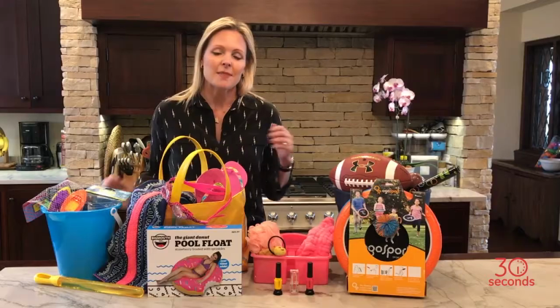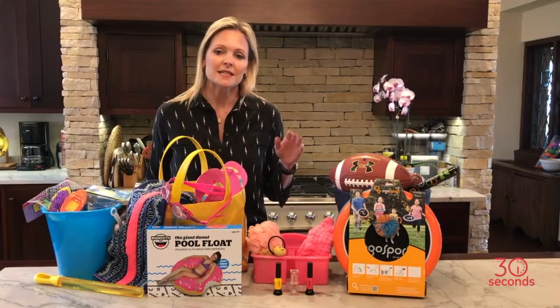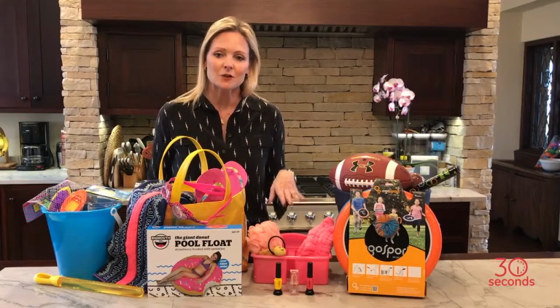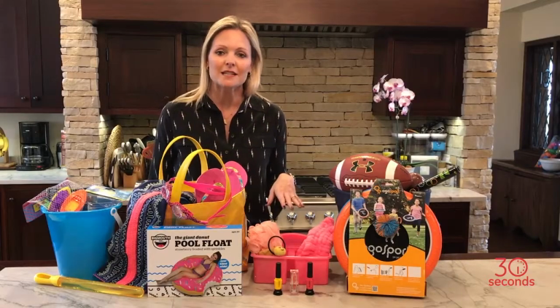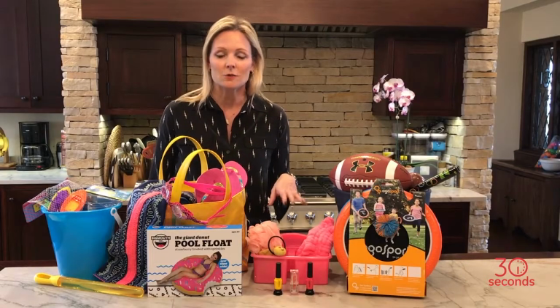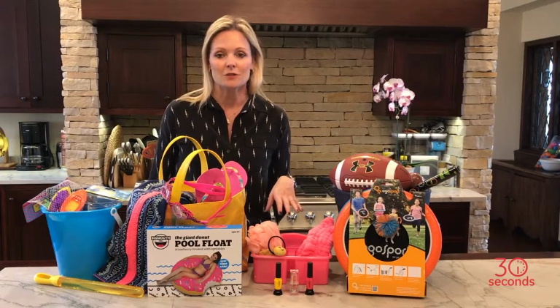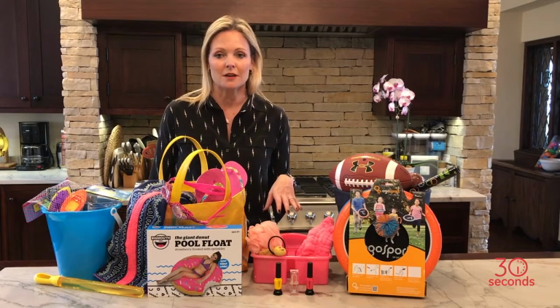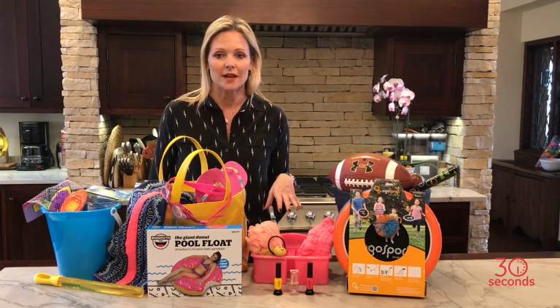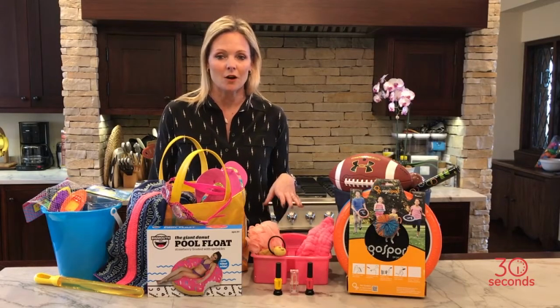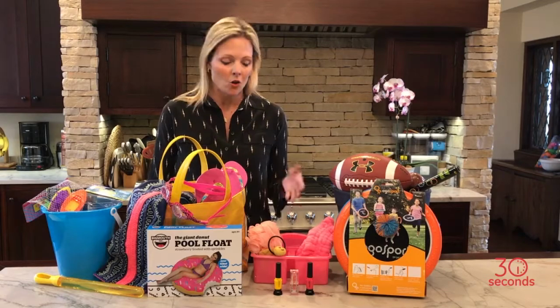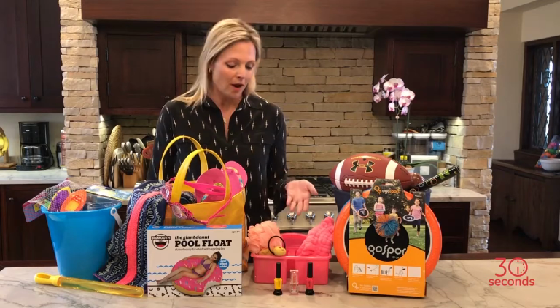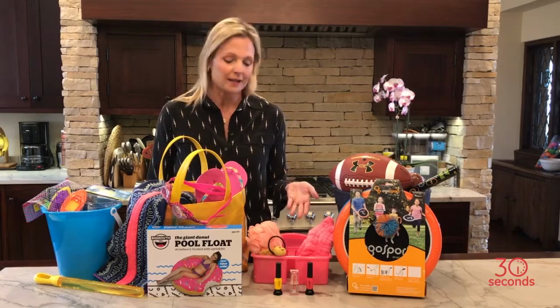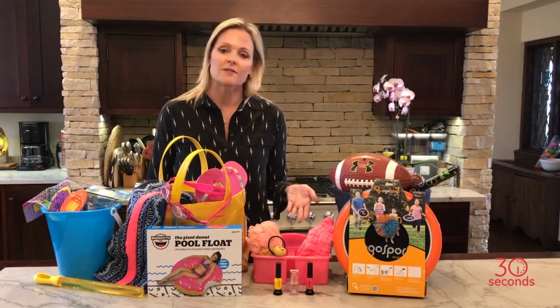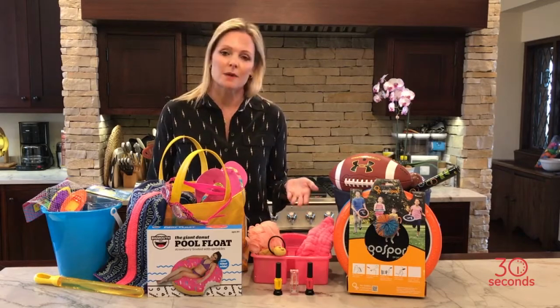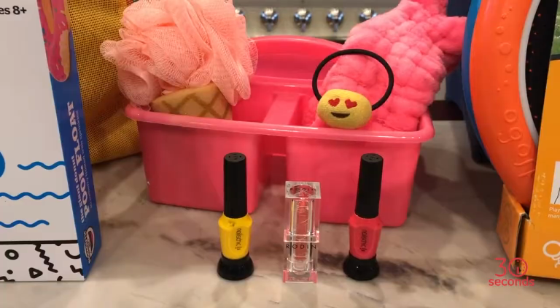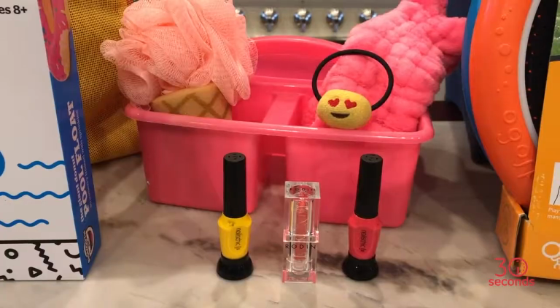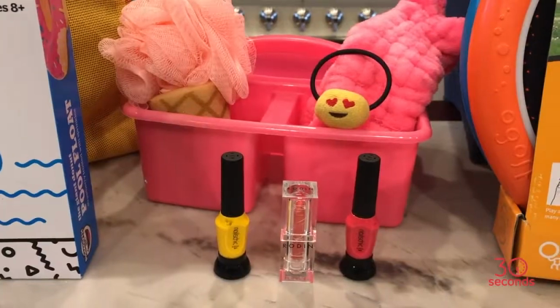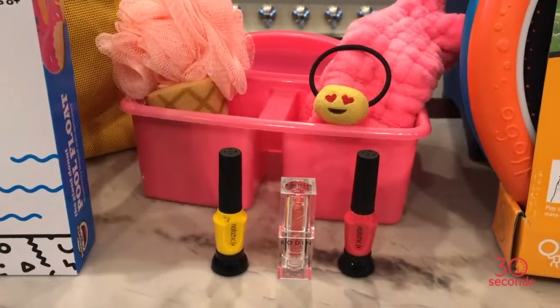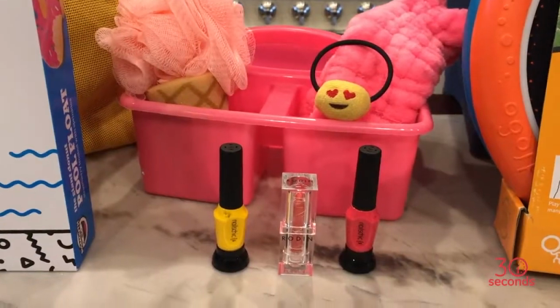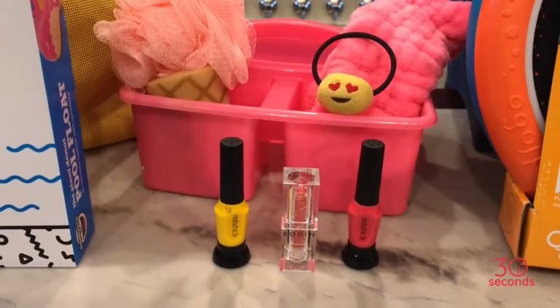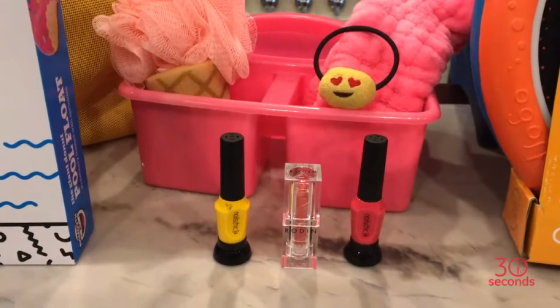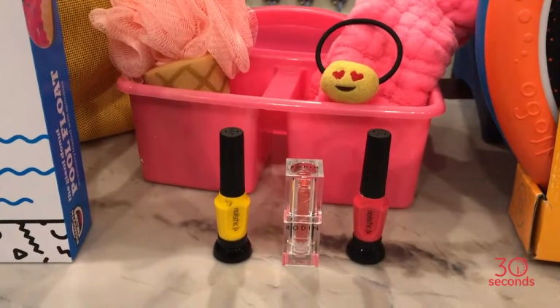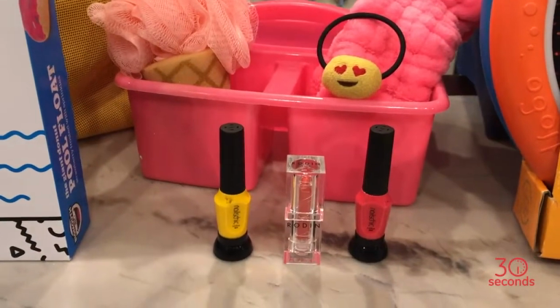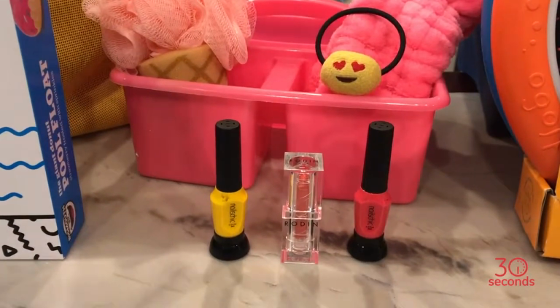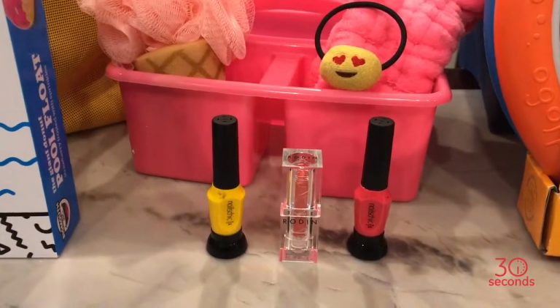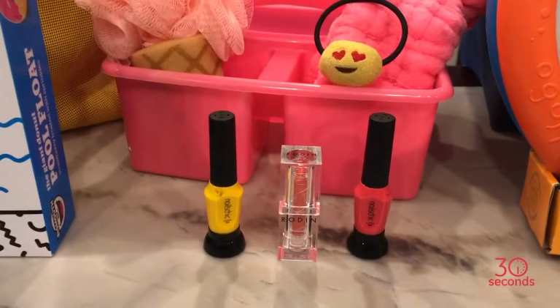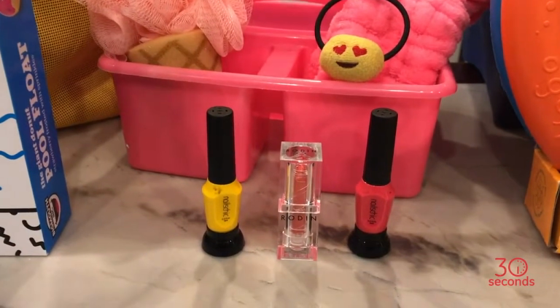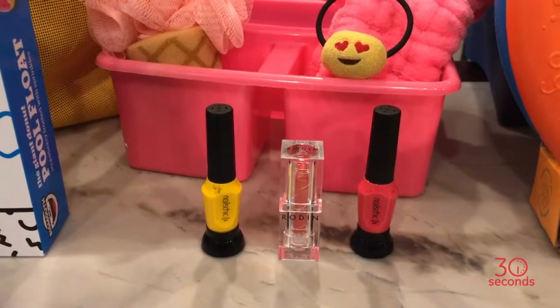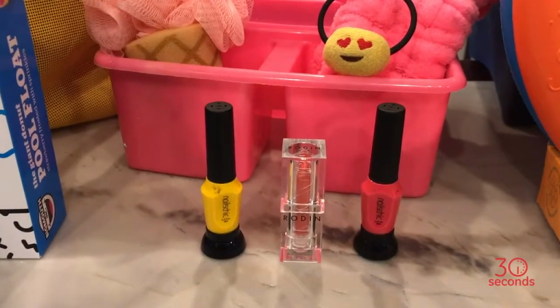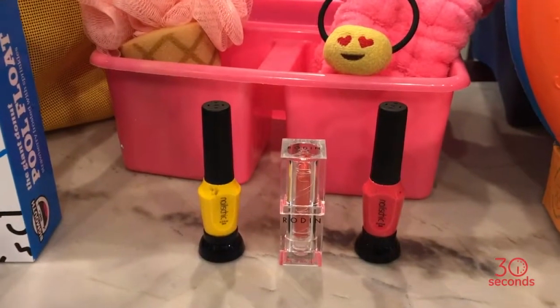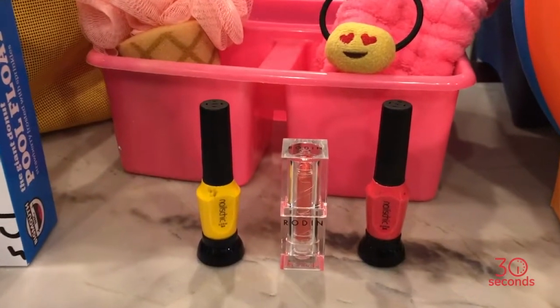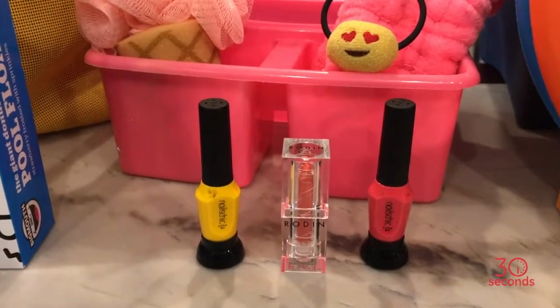And then to get your kids on the road to self care, why not give them a shower caddy with some bath sponges and some other fun self care items.